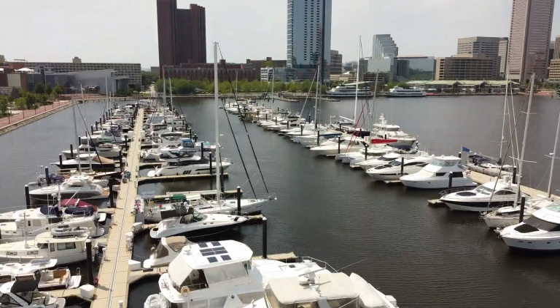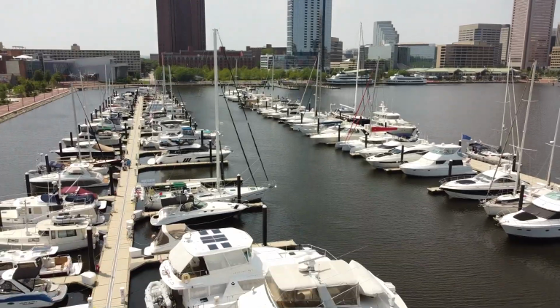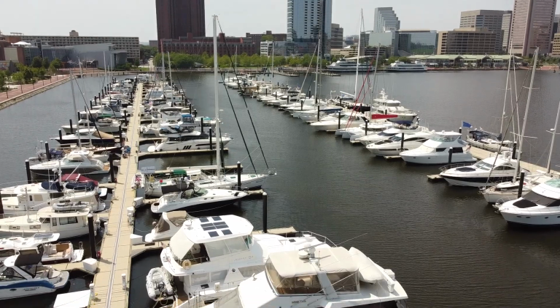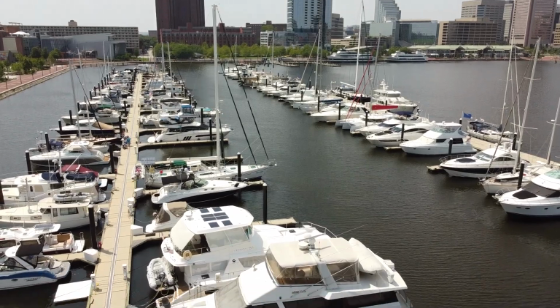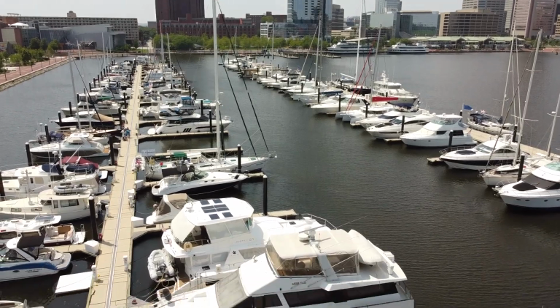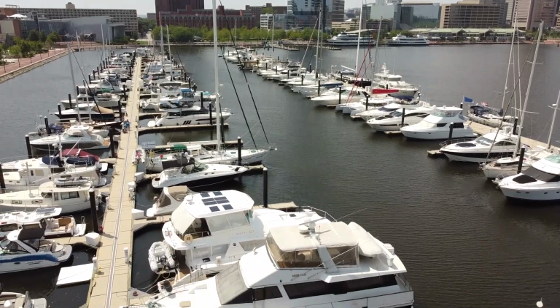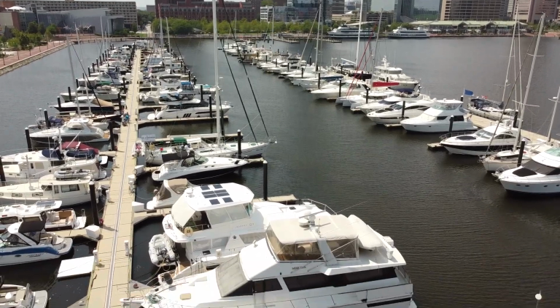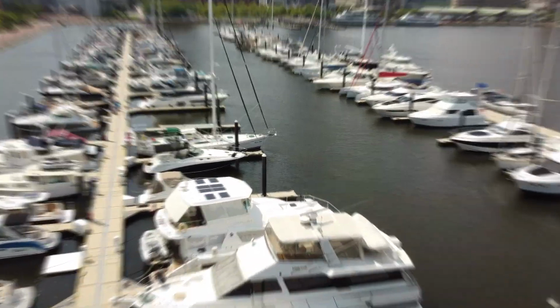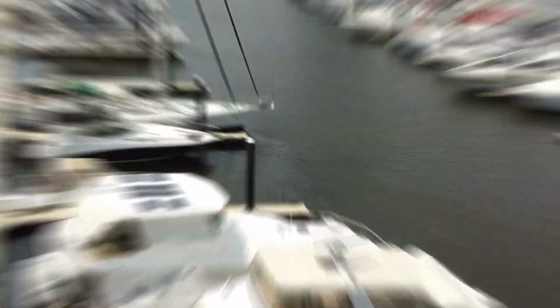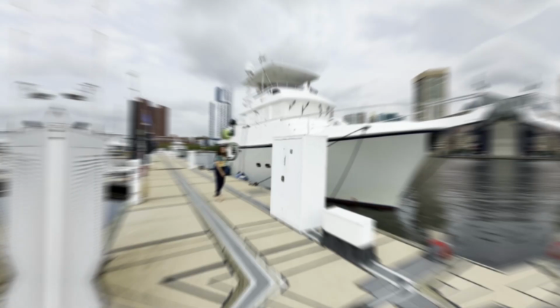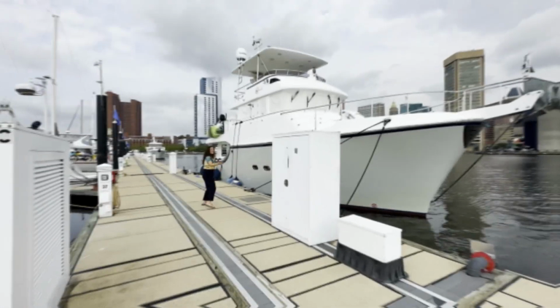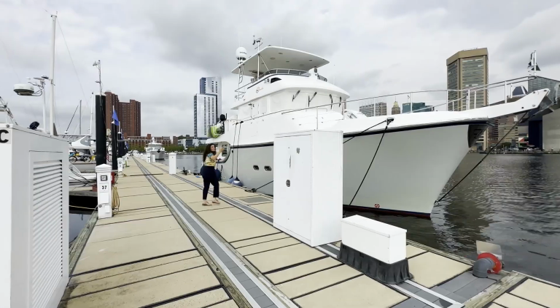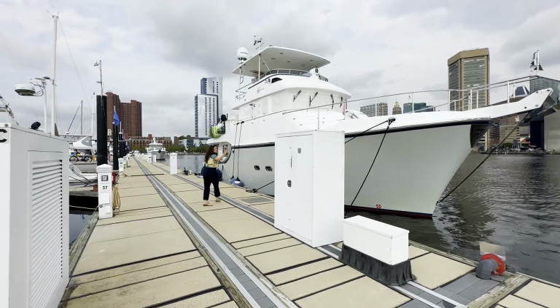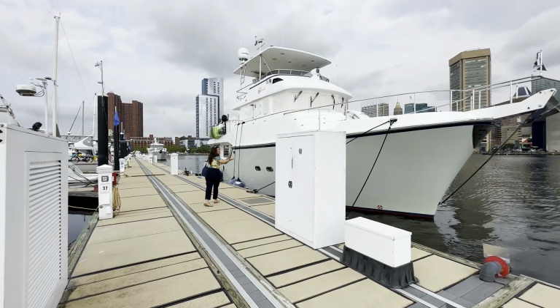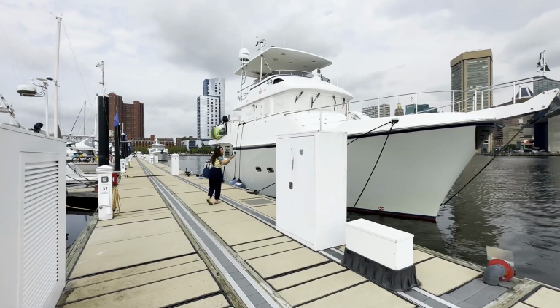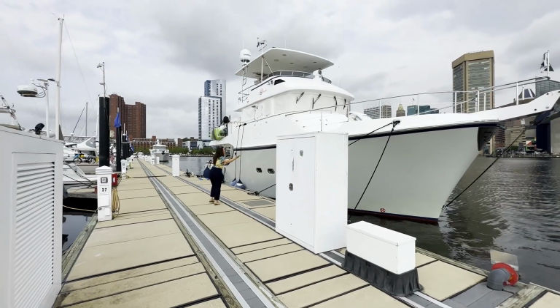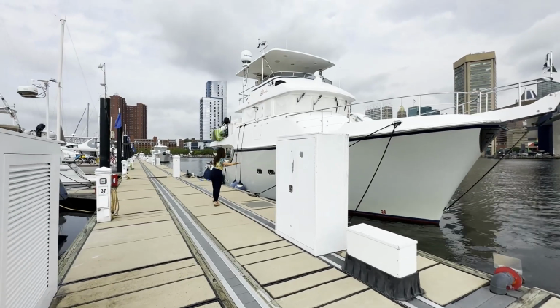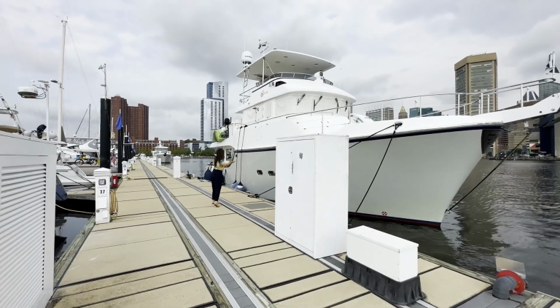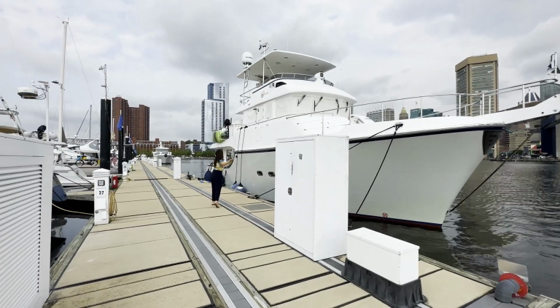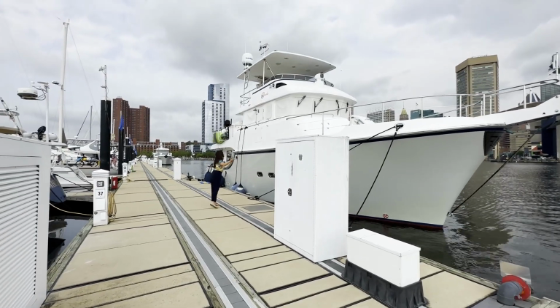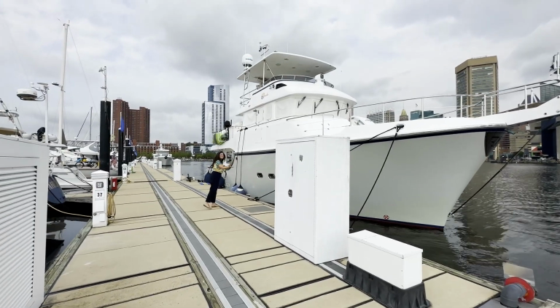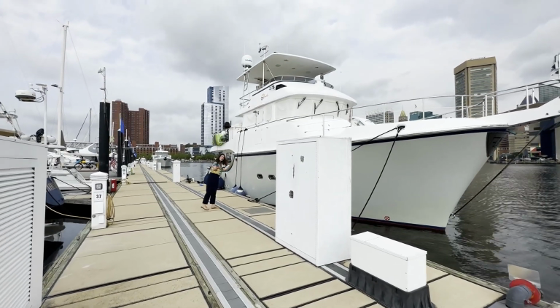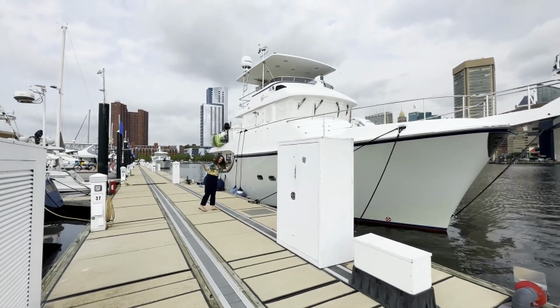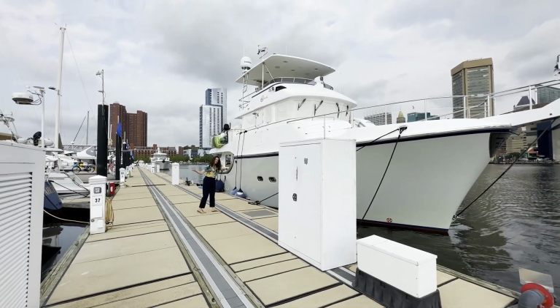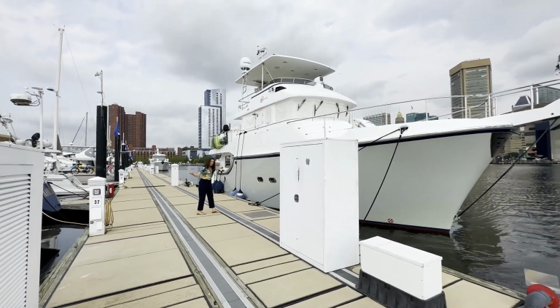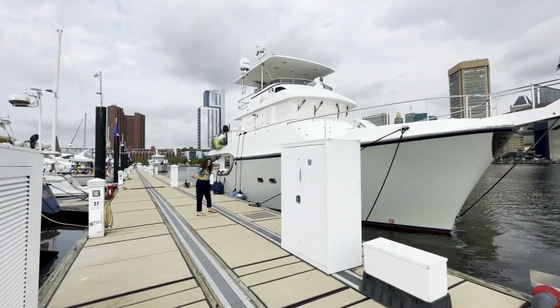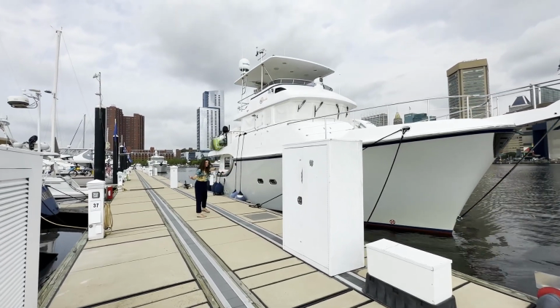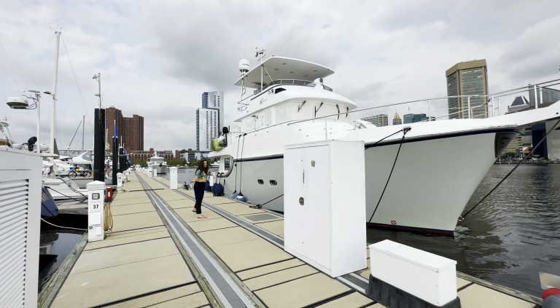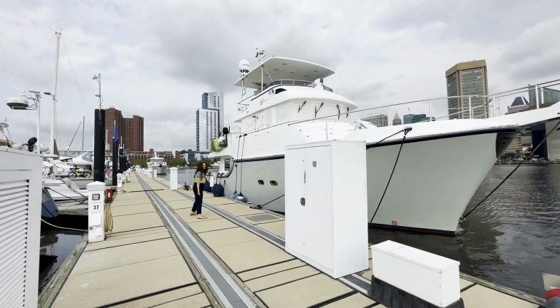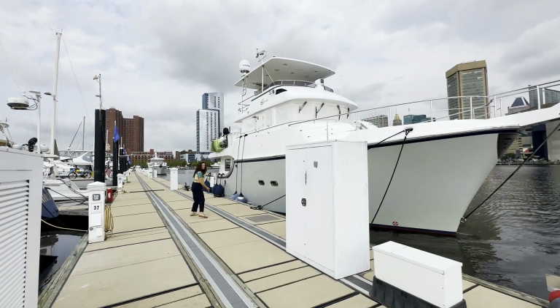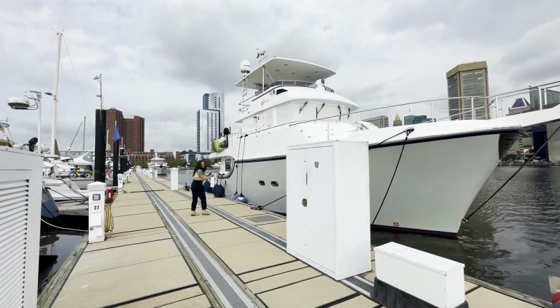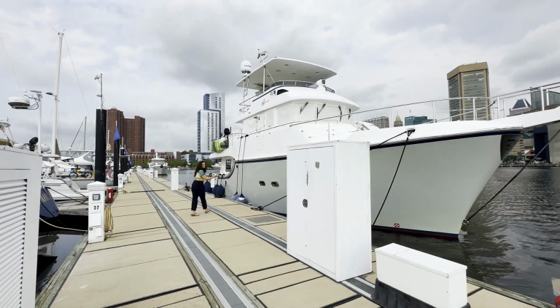This is one of the few marinas that can handle larger yachts because they've got 100-amp service out here on the face dock.